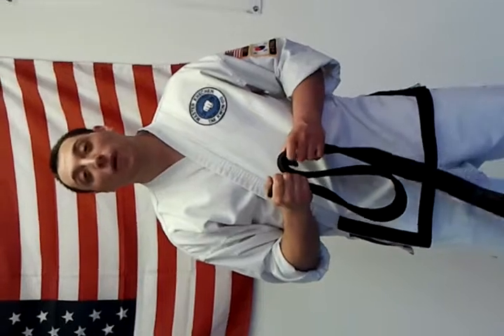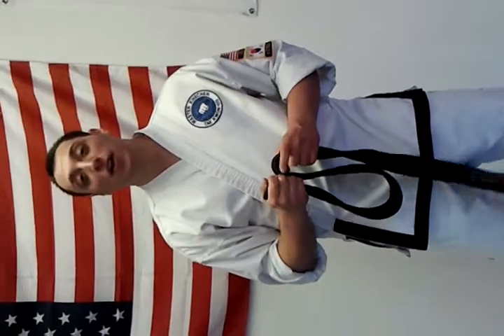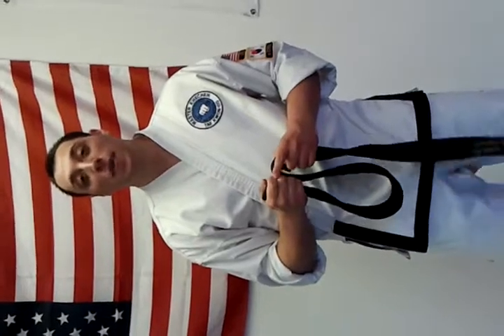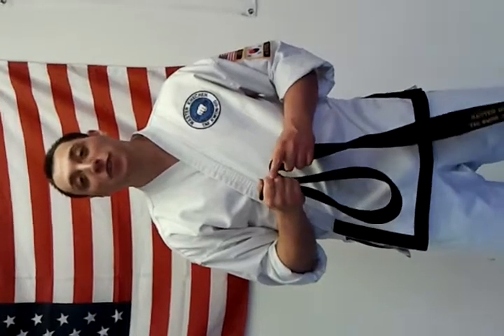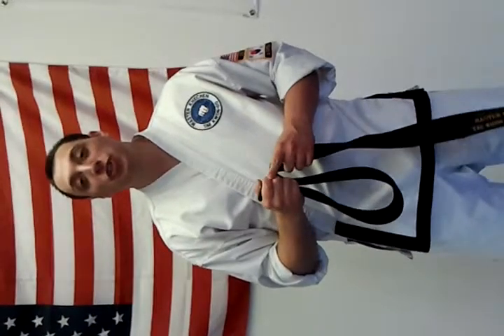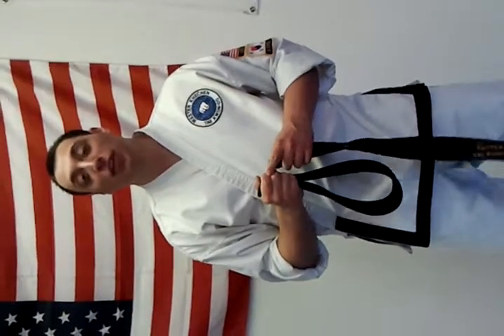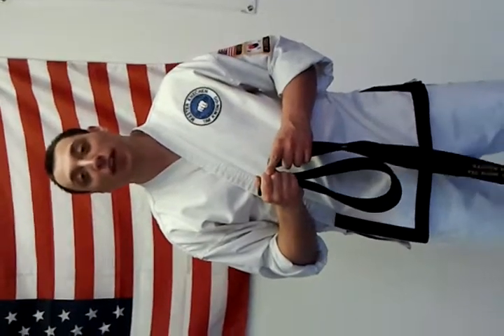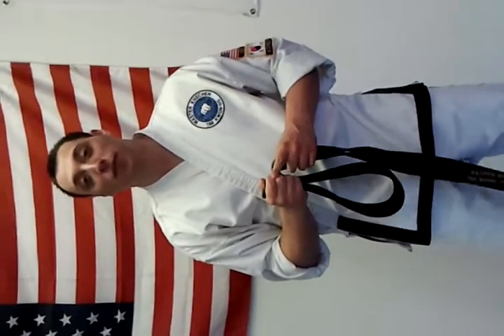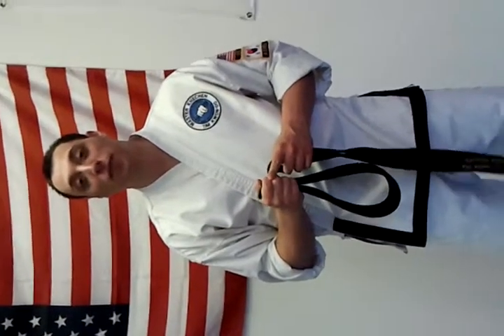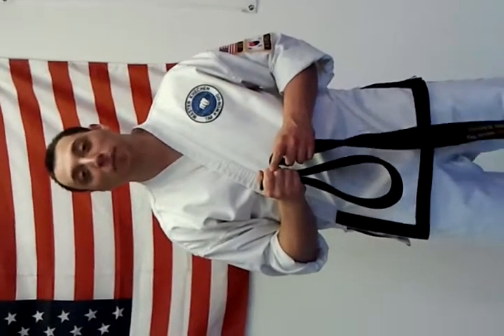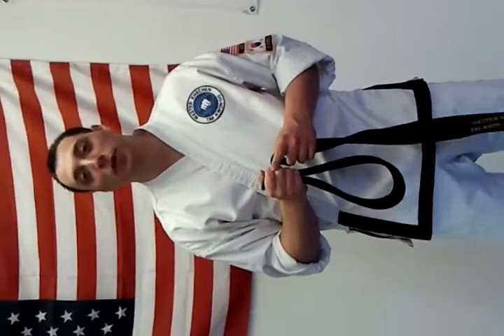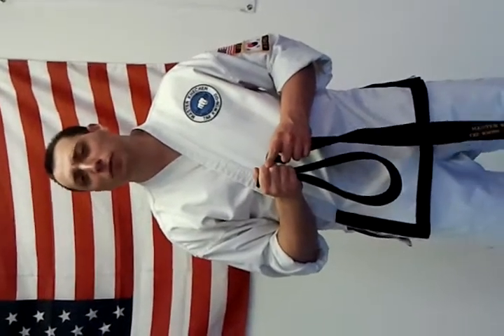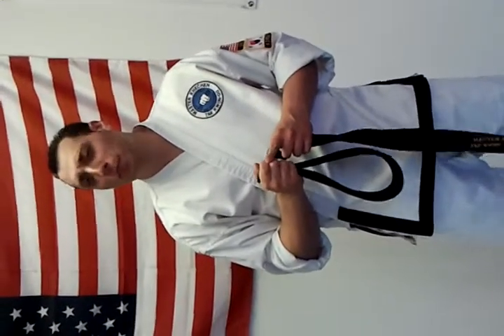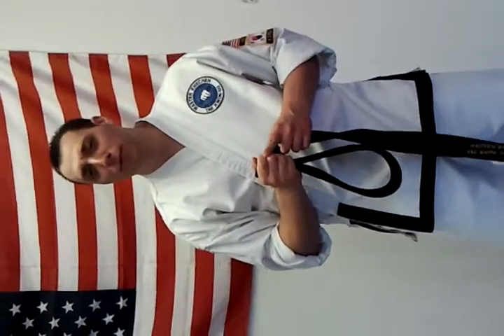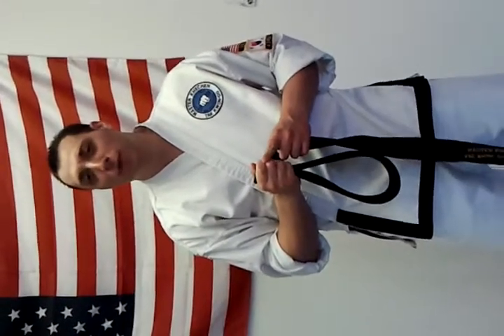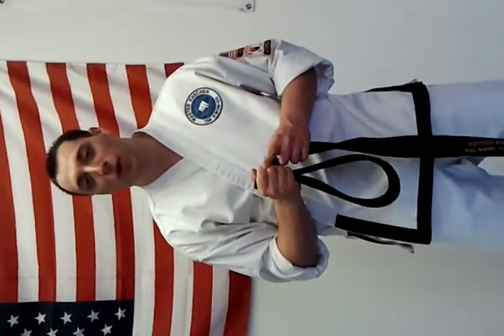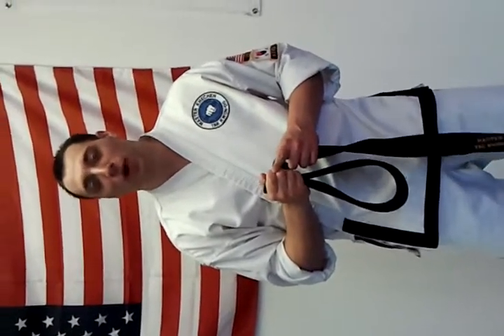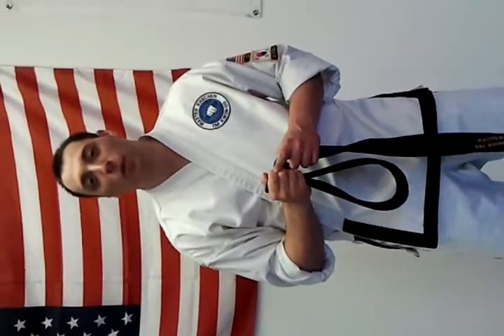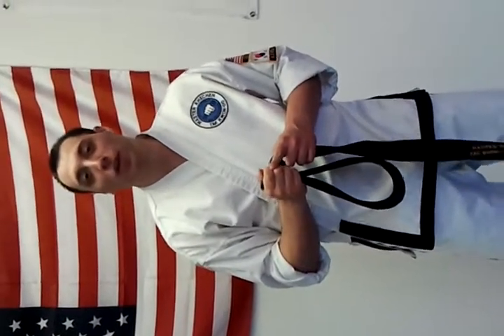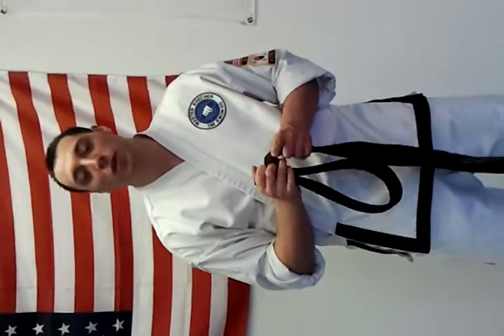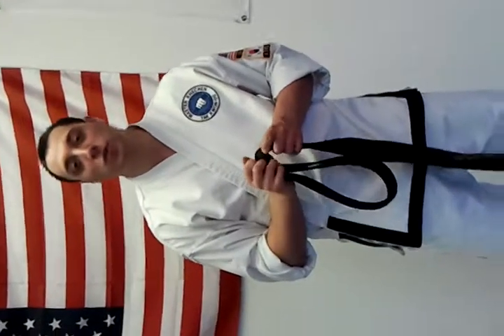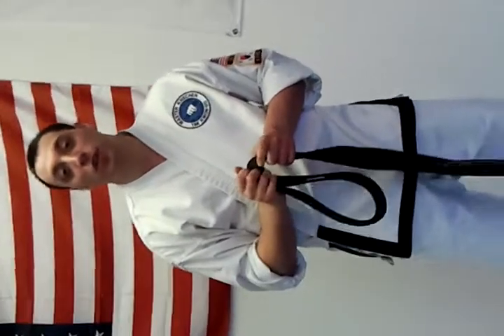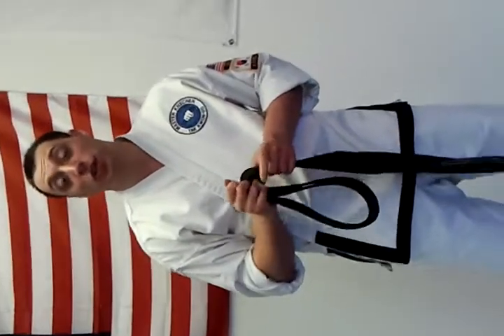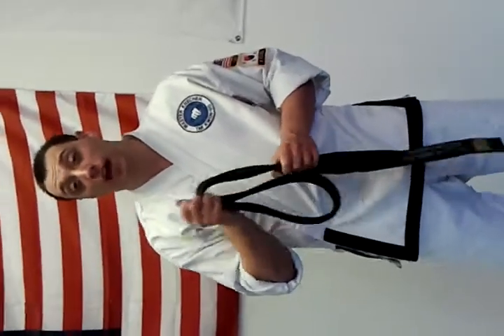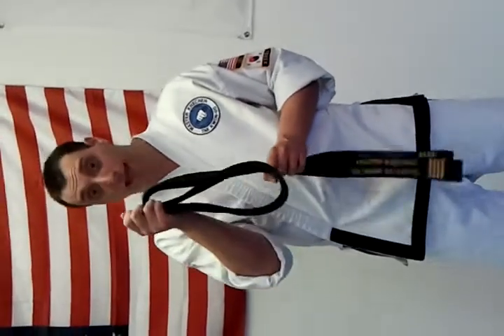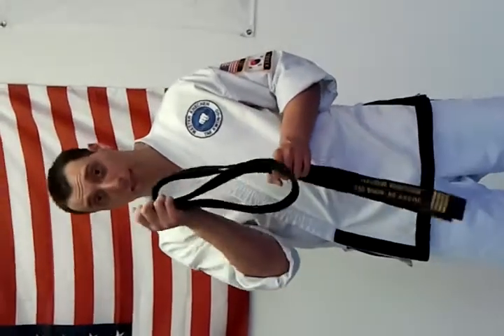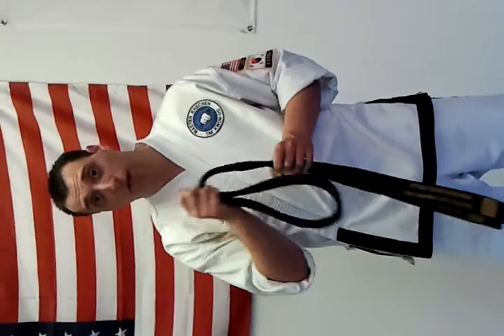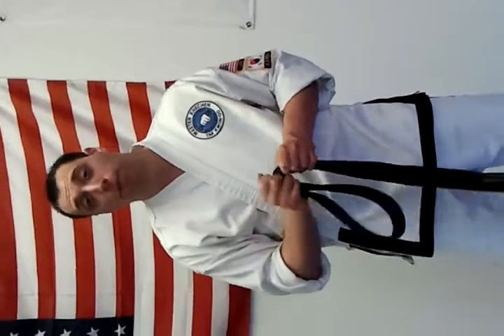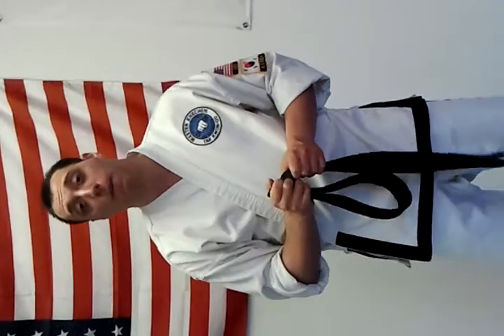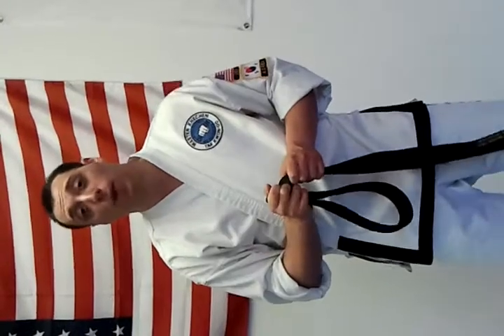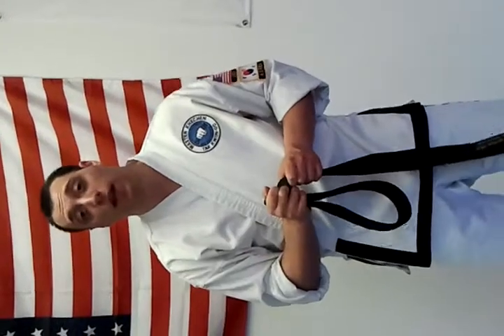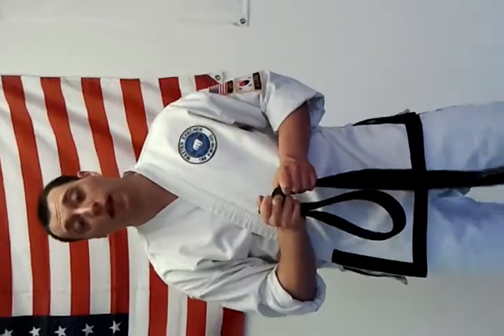How are you? Master Sheely here from beautiful Buffalo, New York. What we're going to do is we're going to show you how to tie a belt the proper way today.